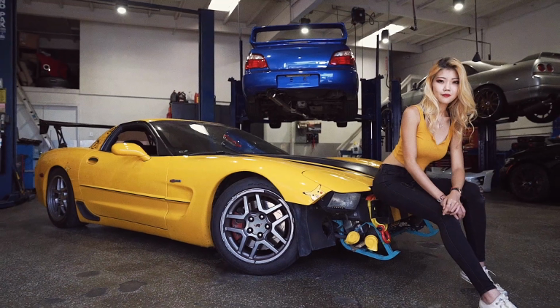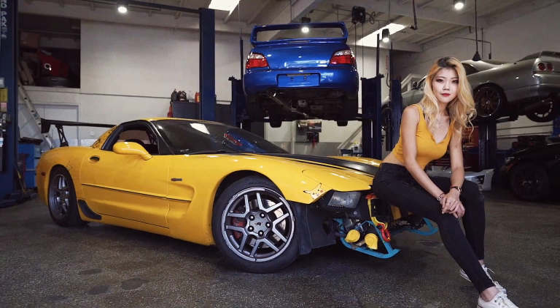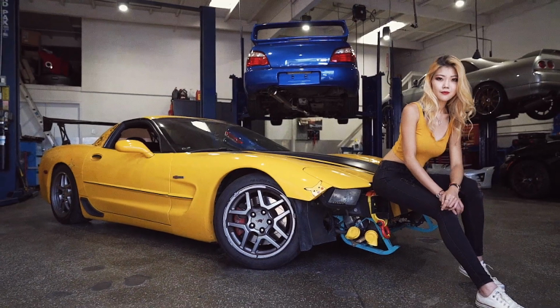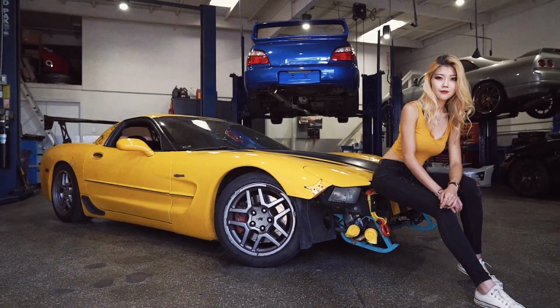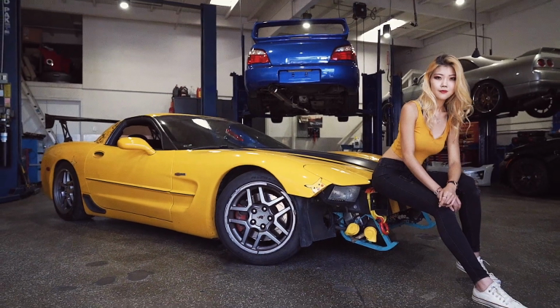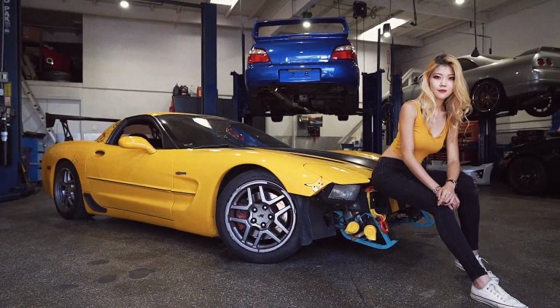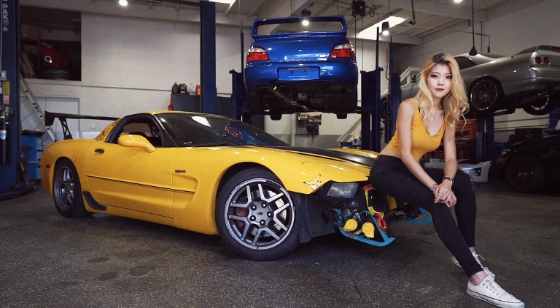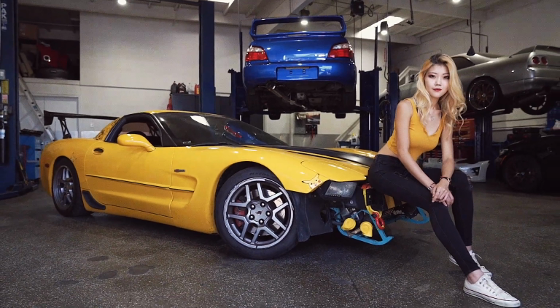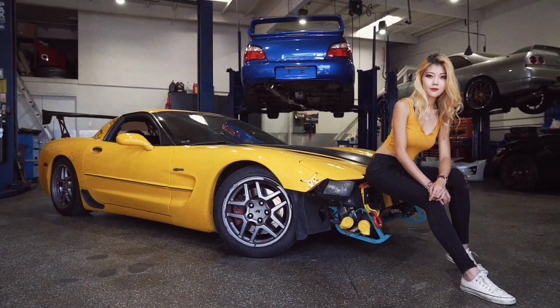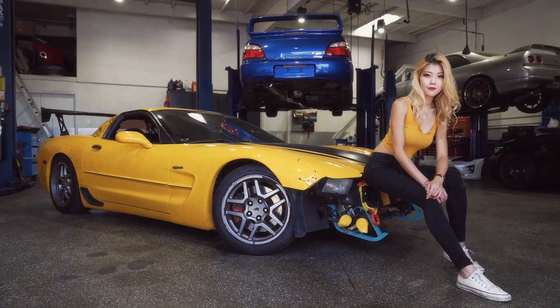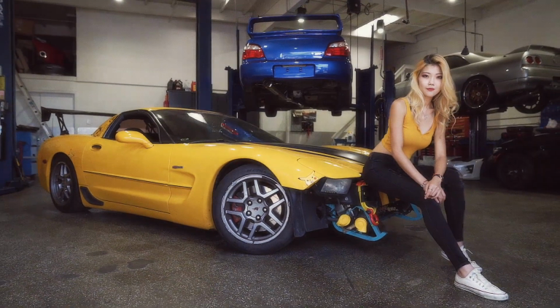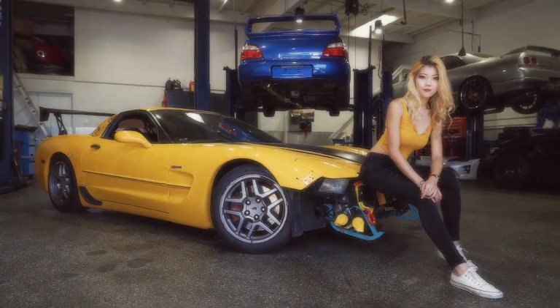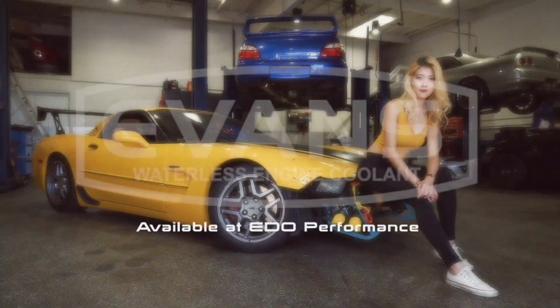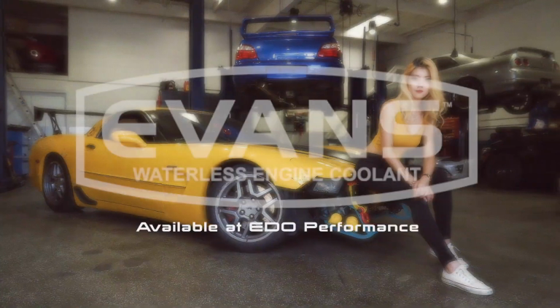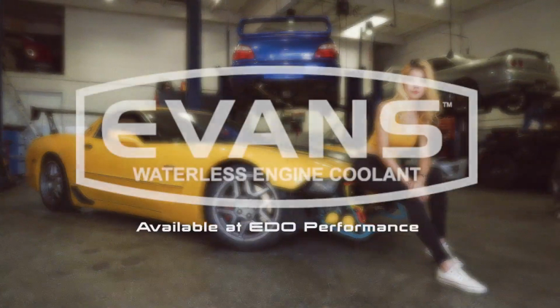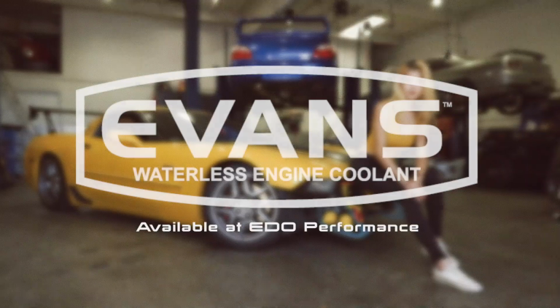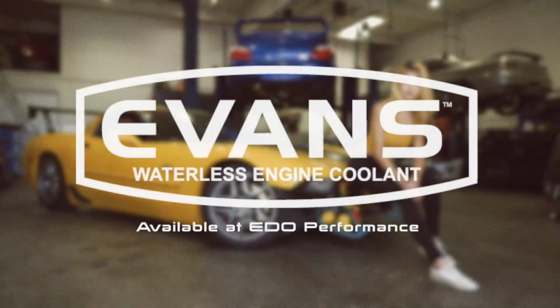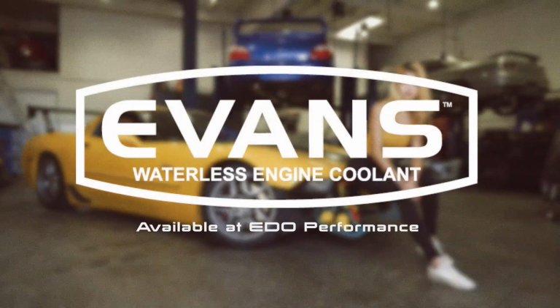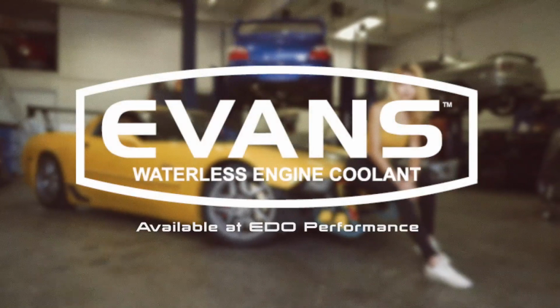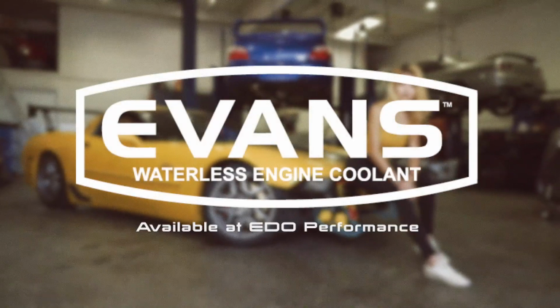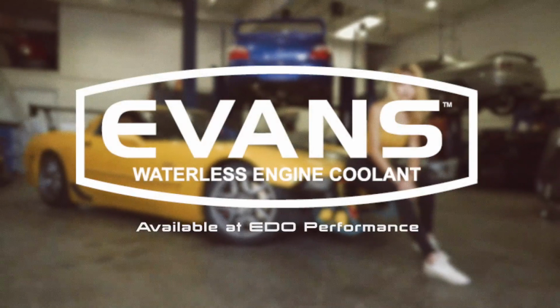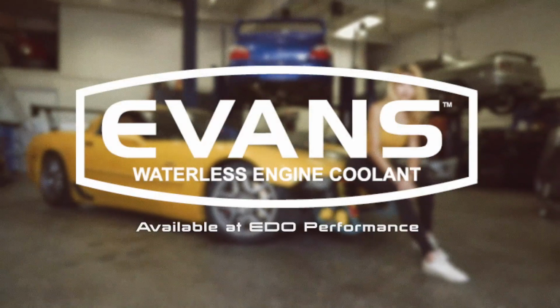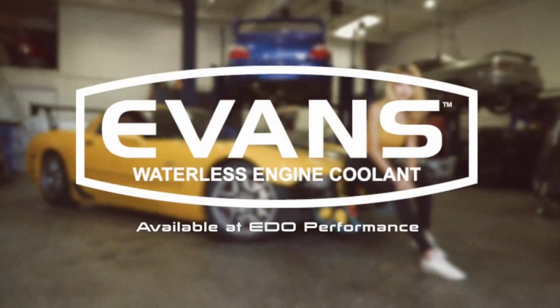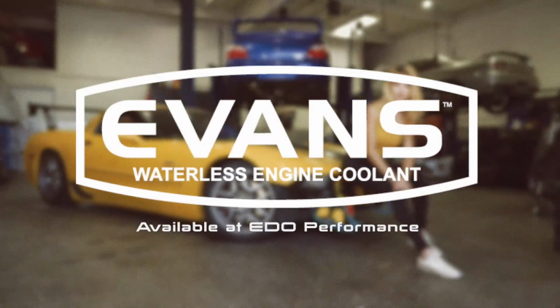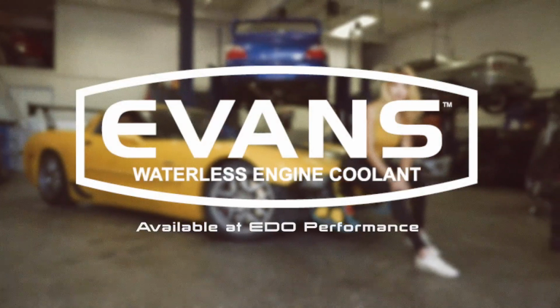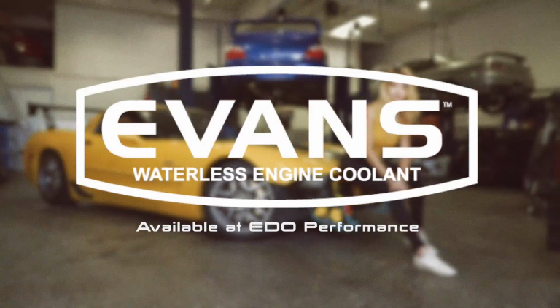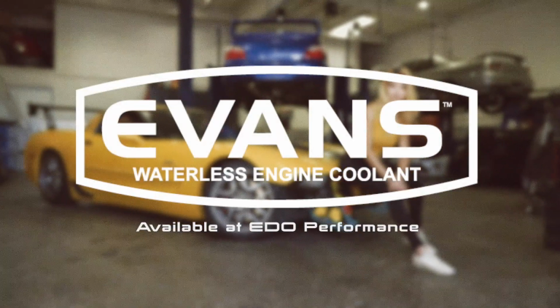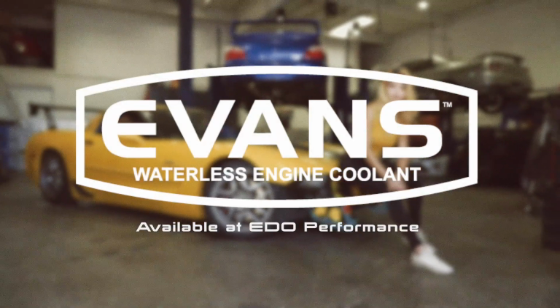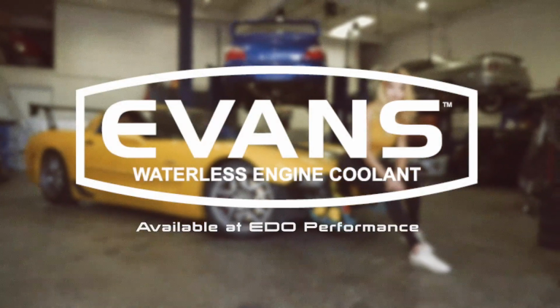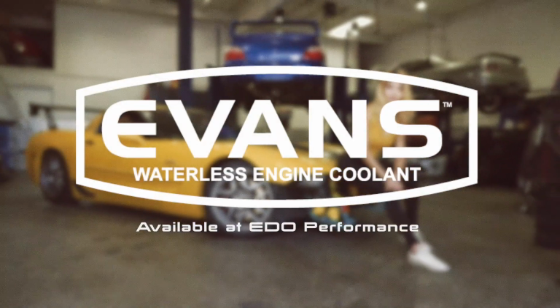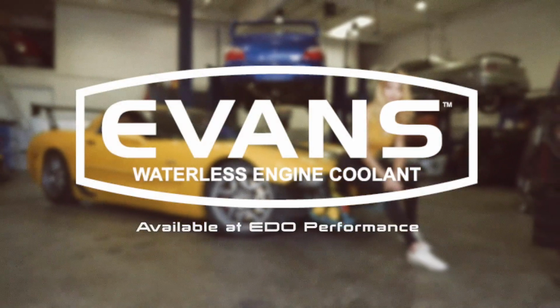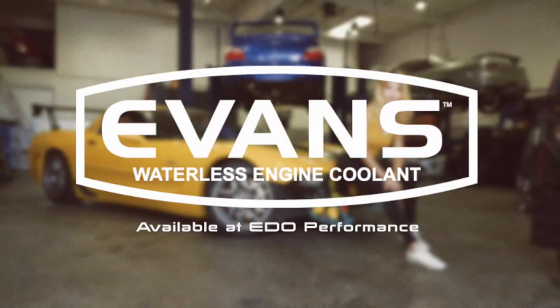Evans High Performance Waterless Coolant is now available at EDO Performance. Come get some for your car today!